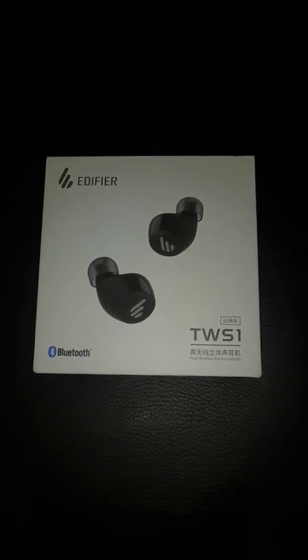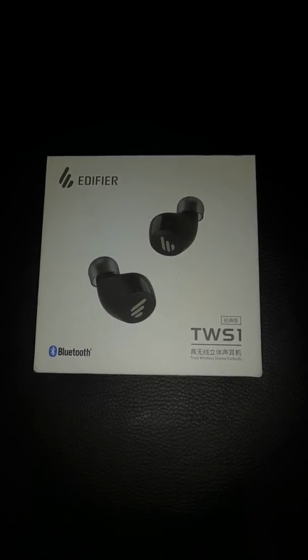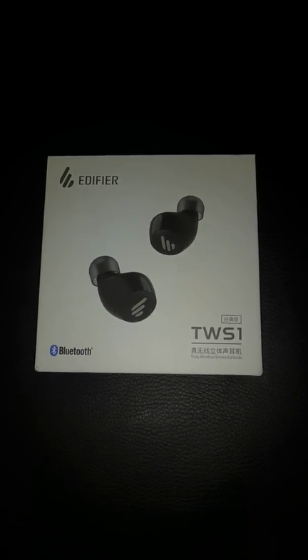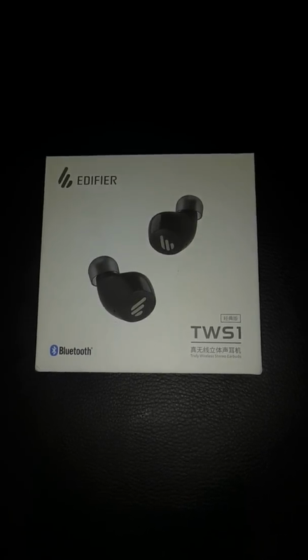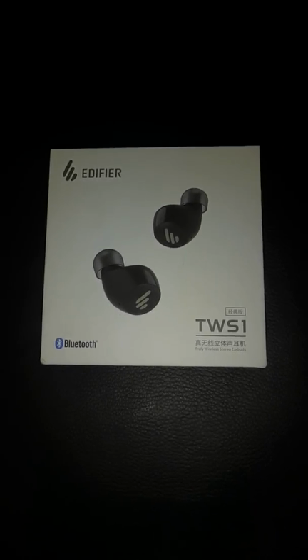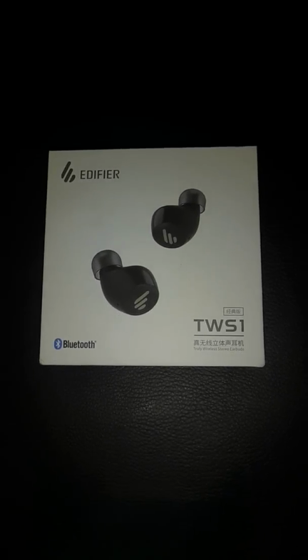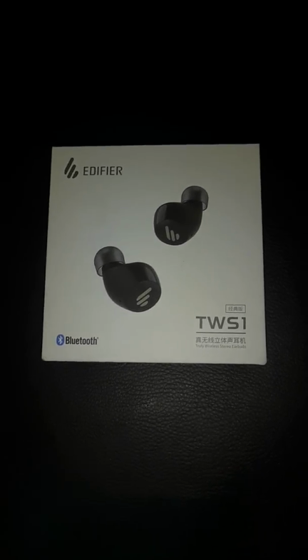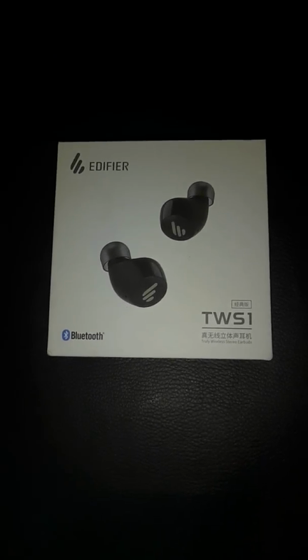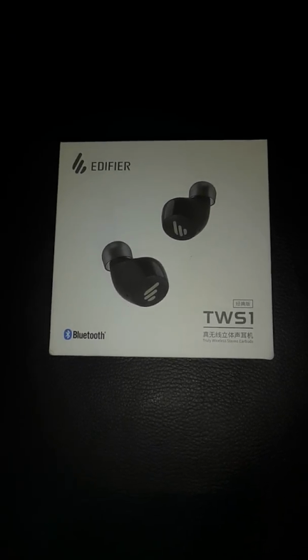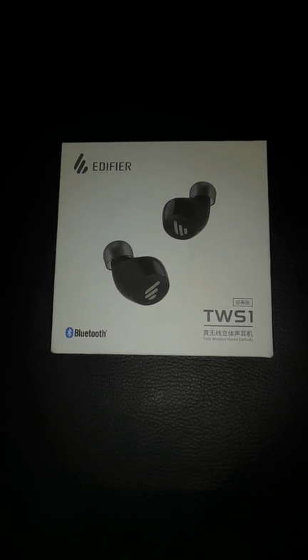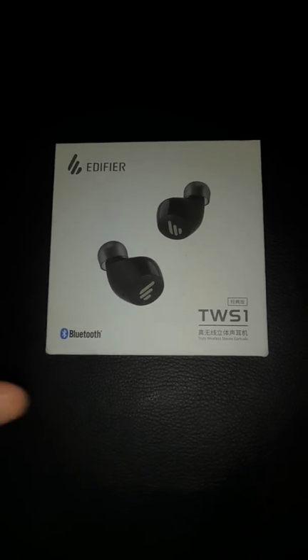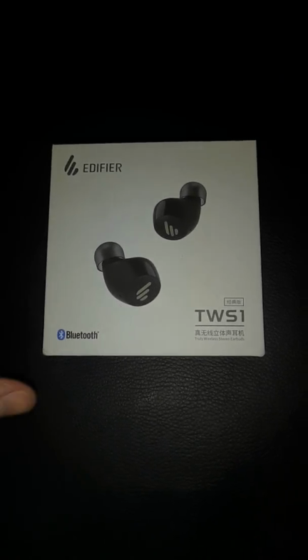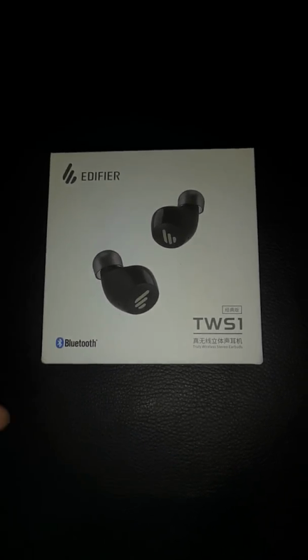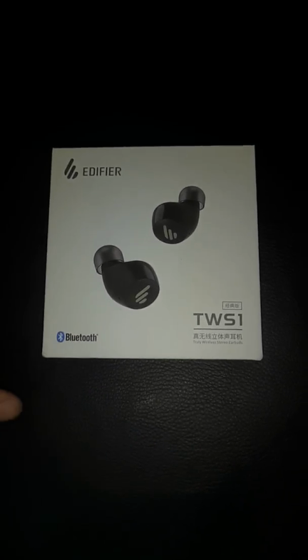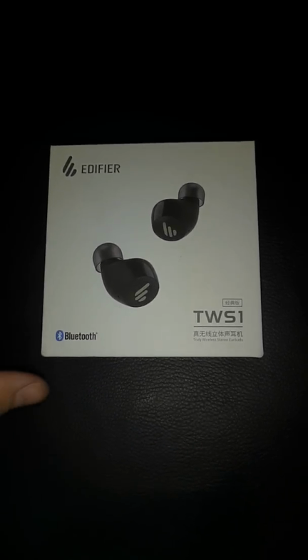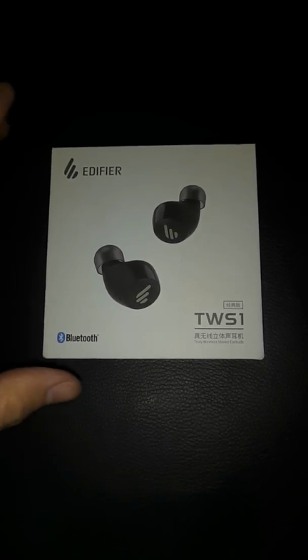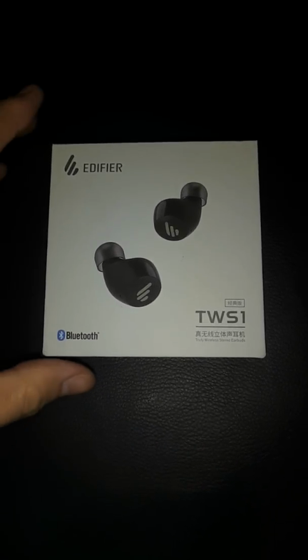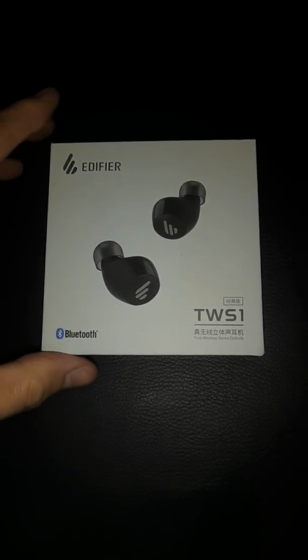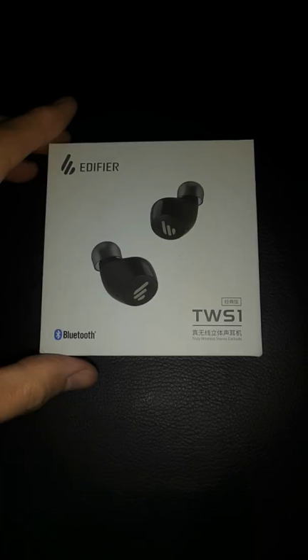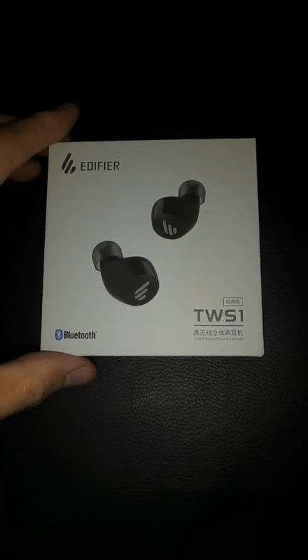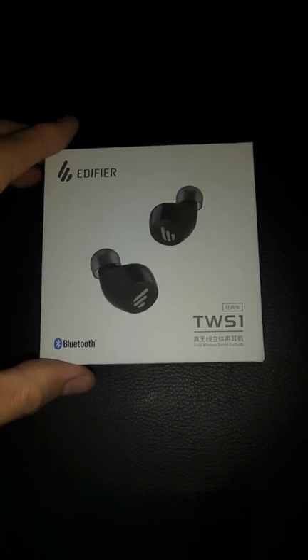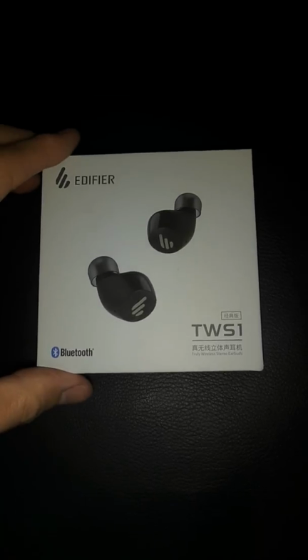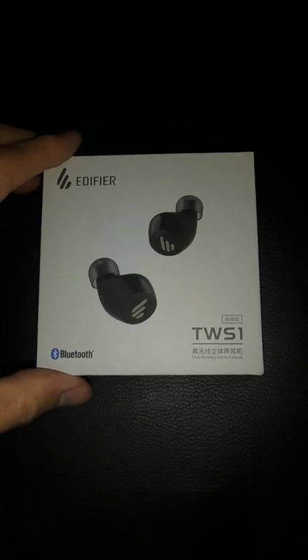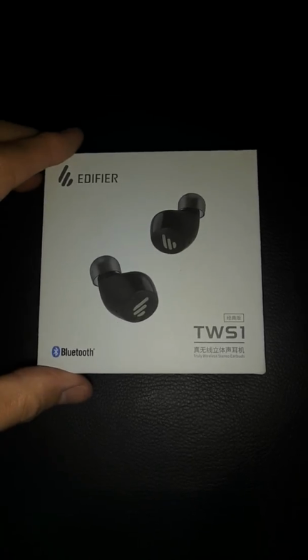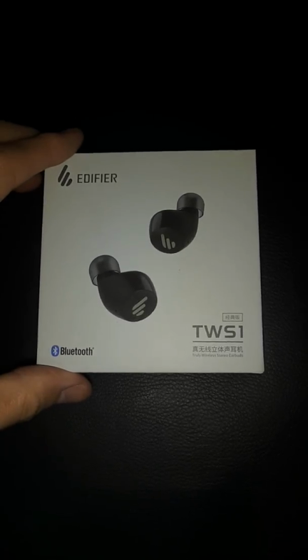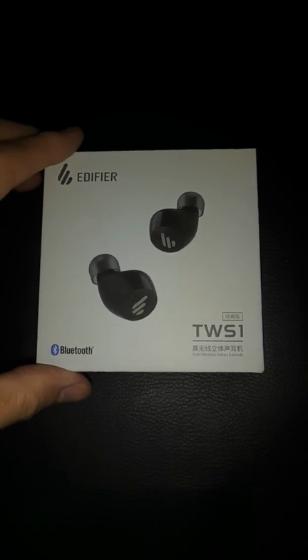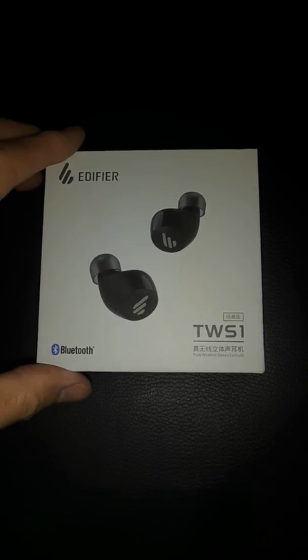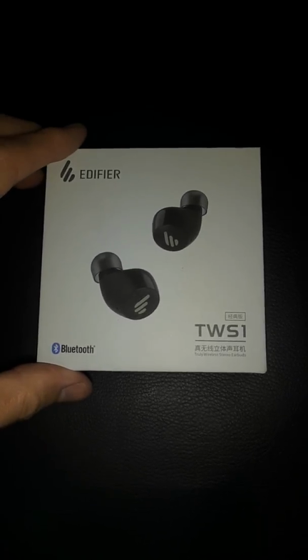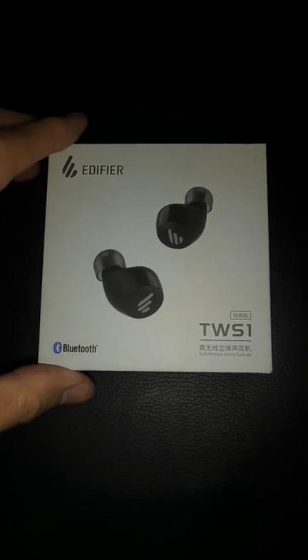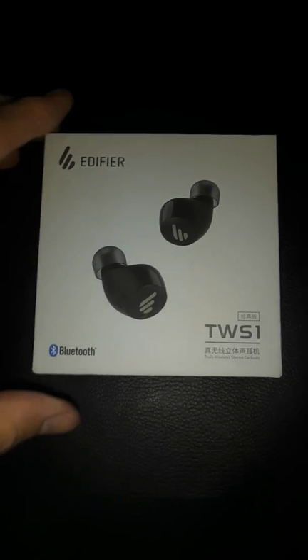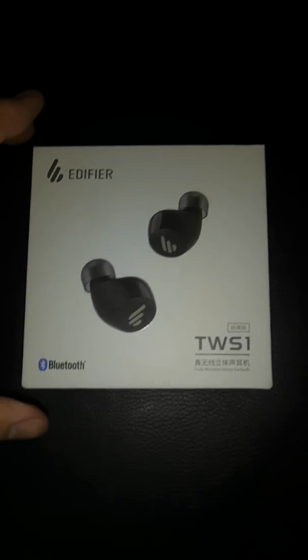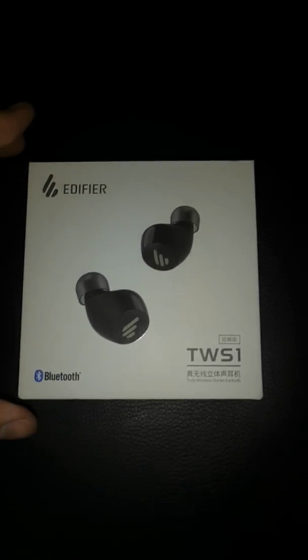Hi again everyone, Adrian Hughes here. Today we're taking a look at the TWS1 earbuds.